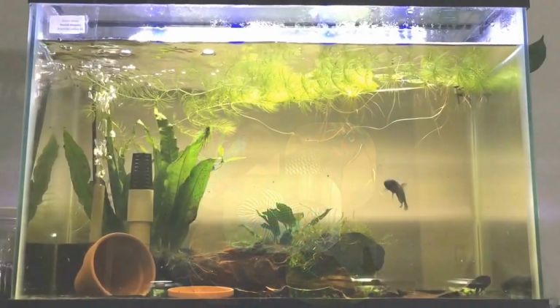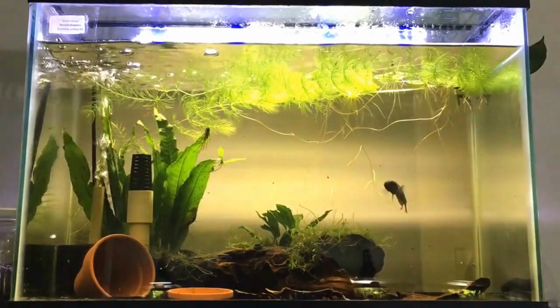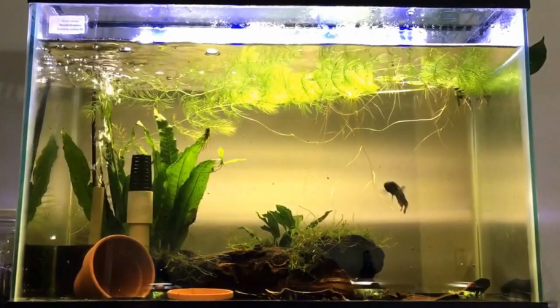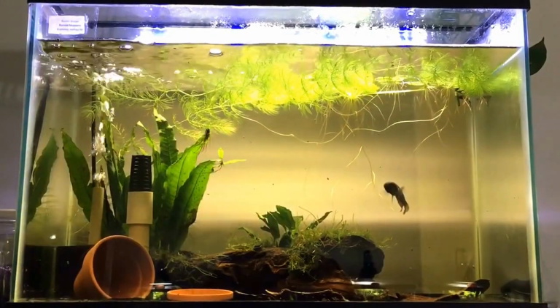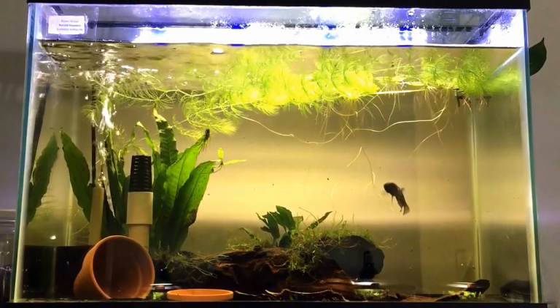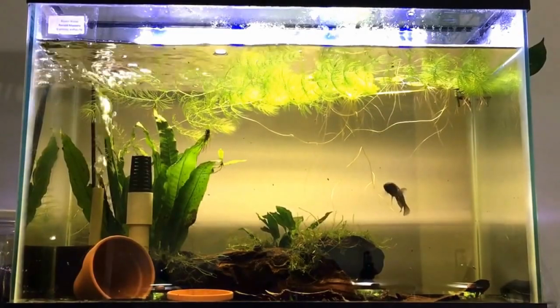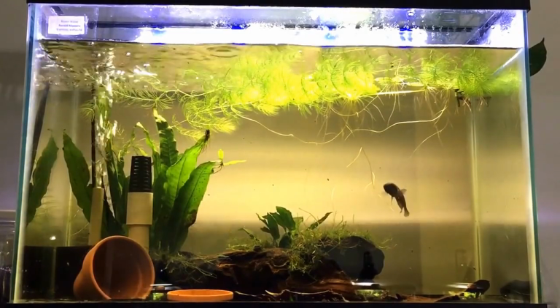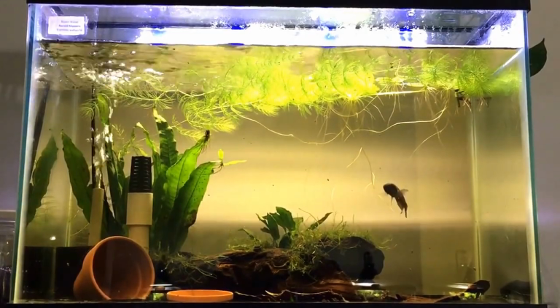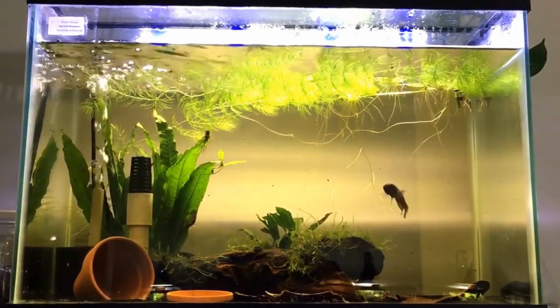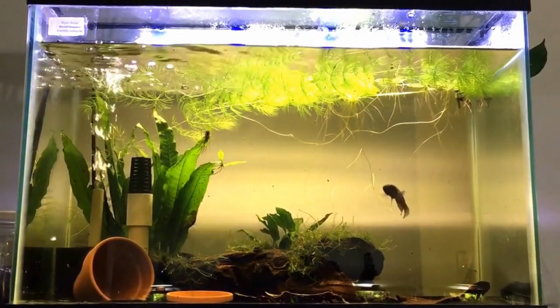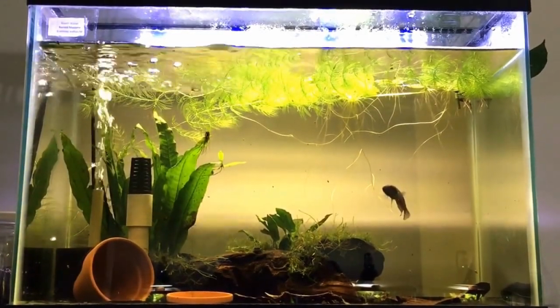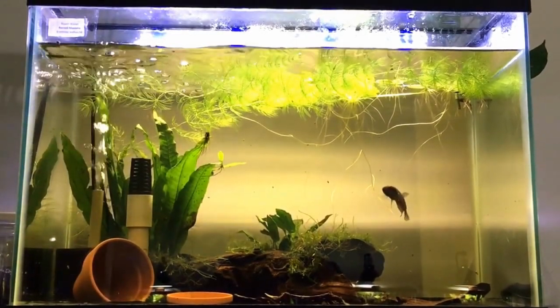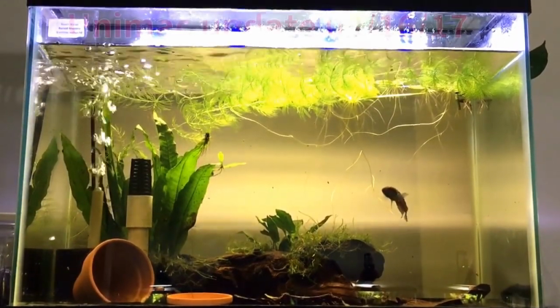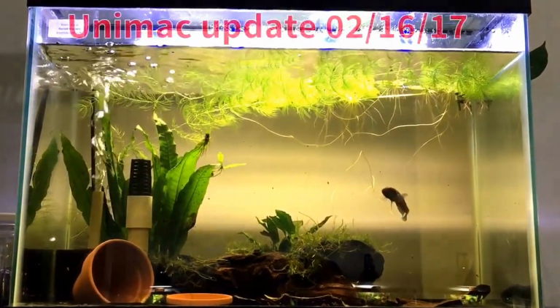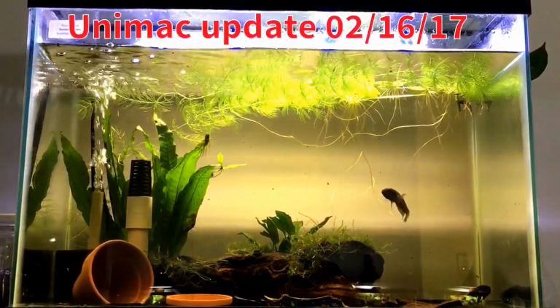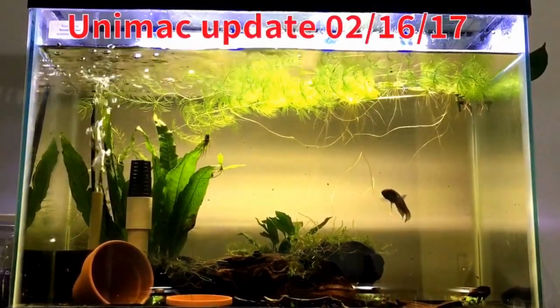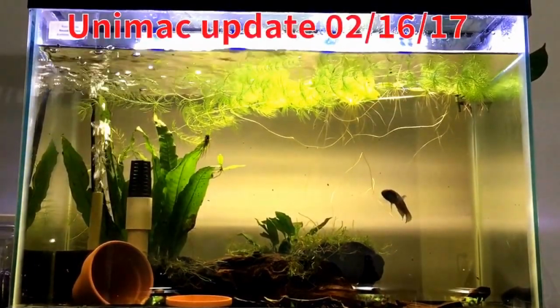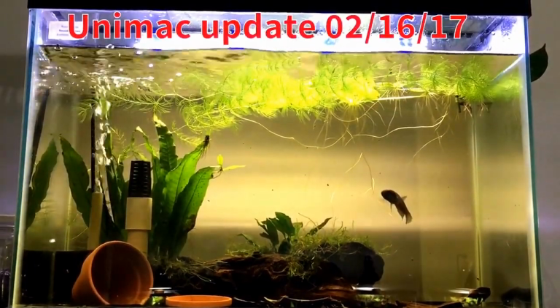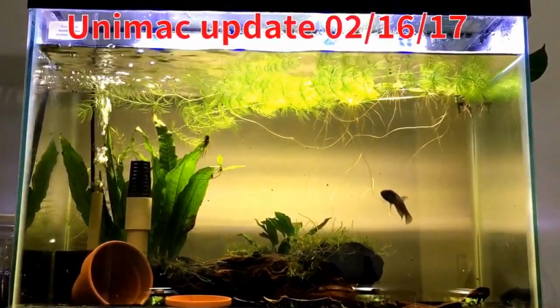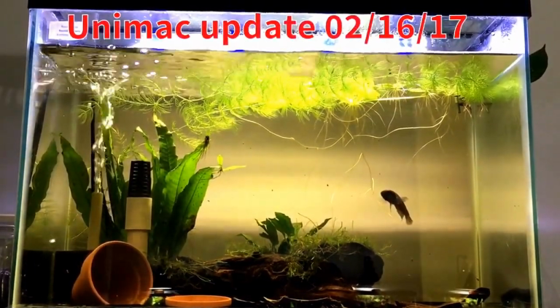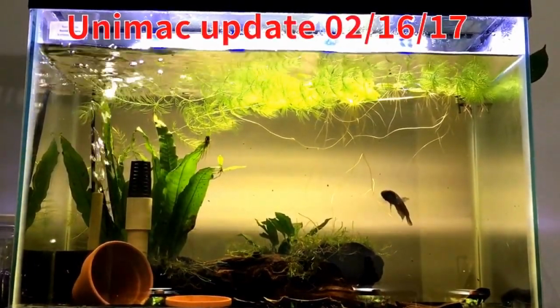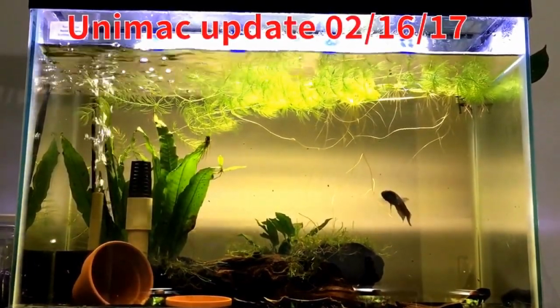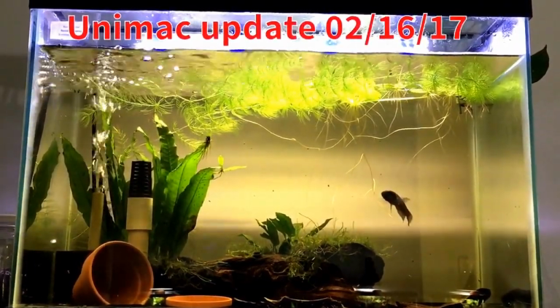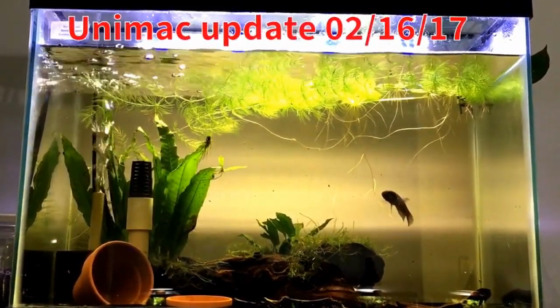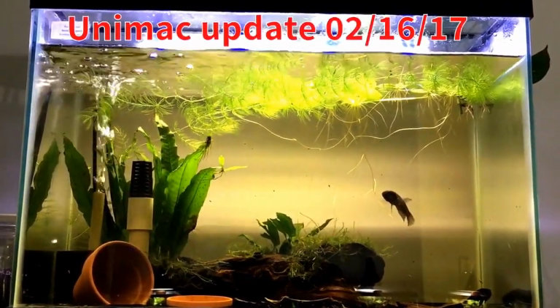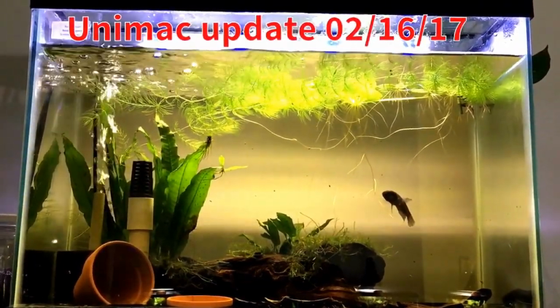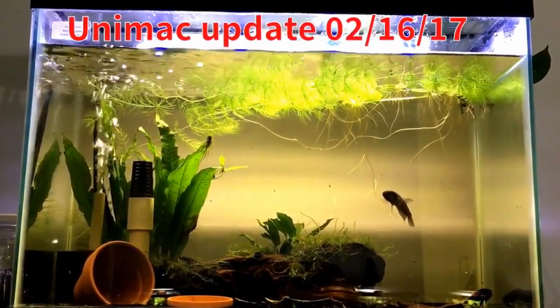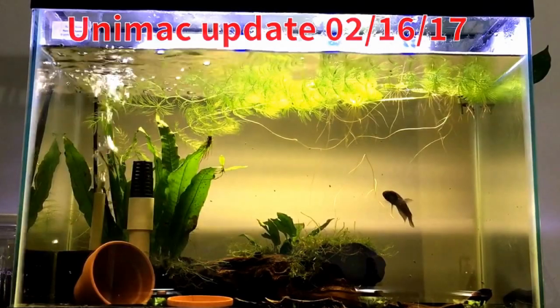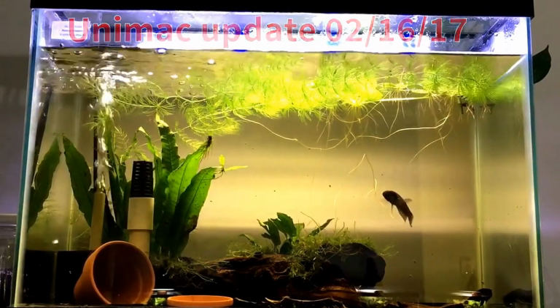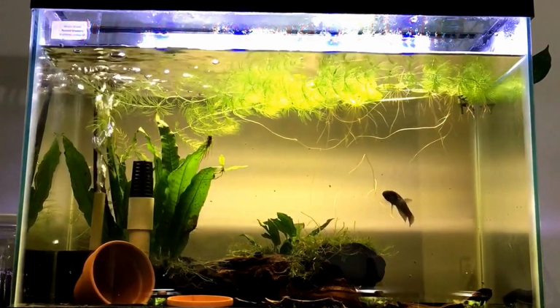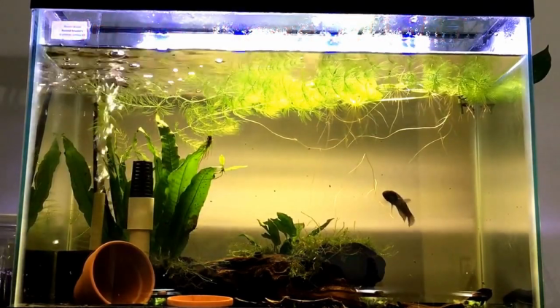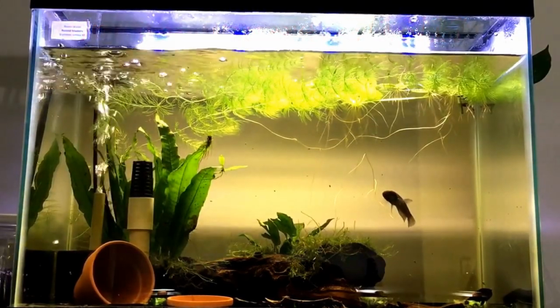Hey guys, Ron from Function Build Aquatics, and I wanted to shoot an update video on the Beta Unimaculata shipment I received about two and a half weeks ago.